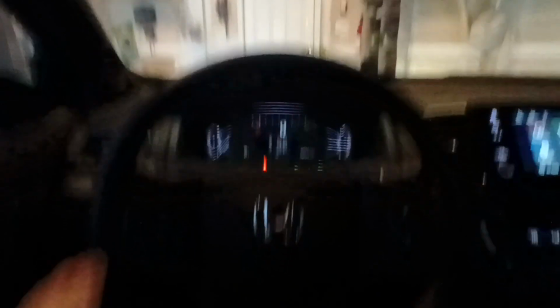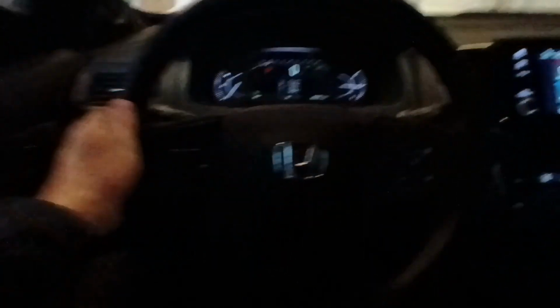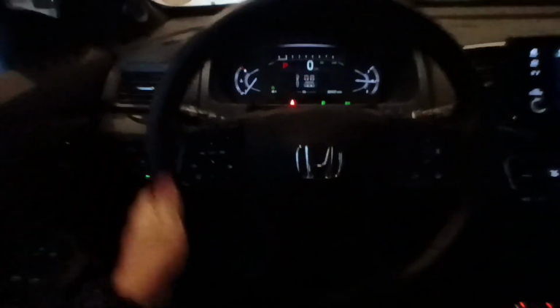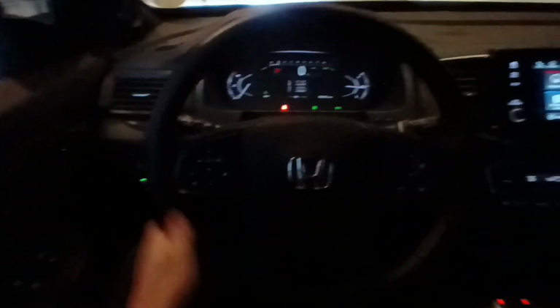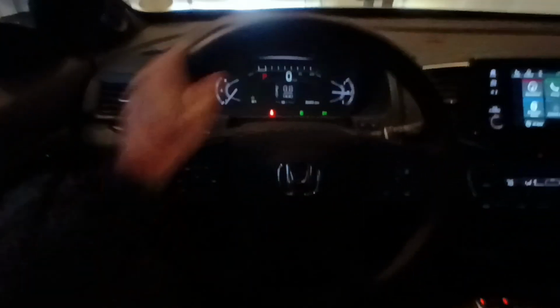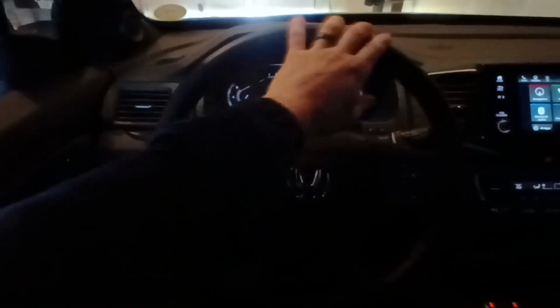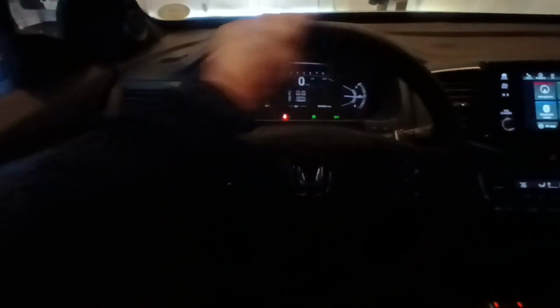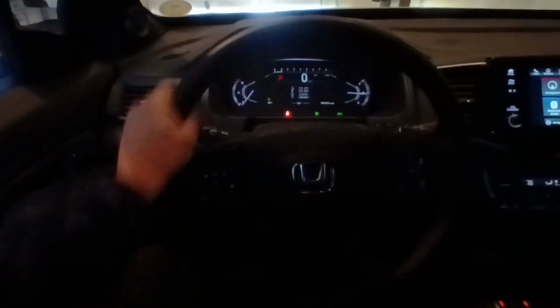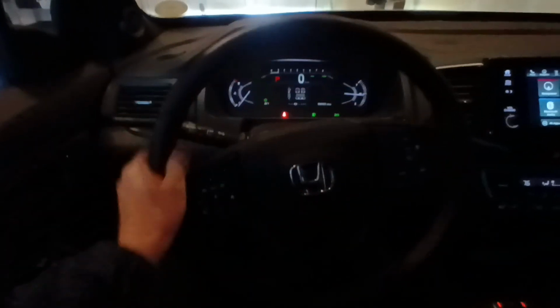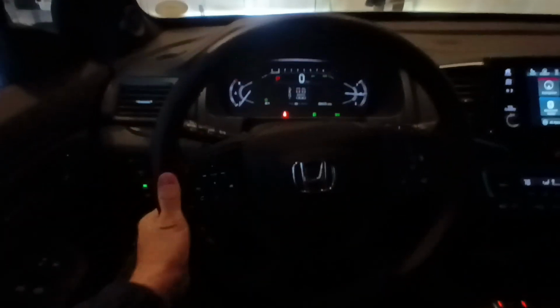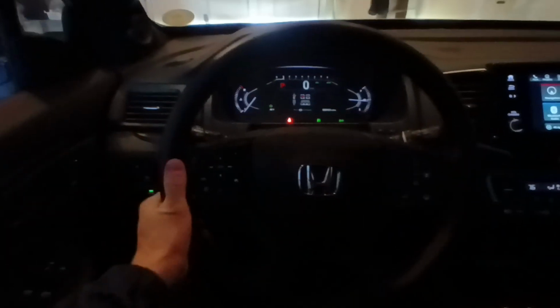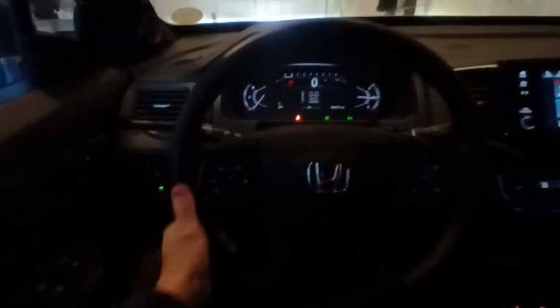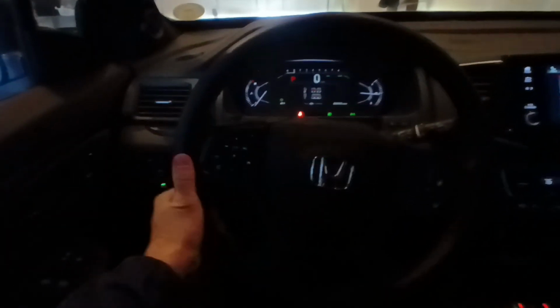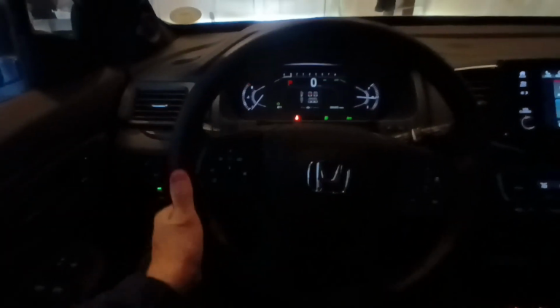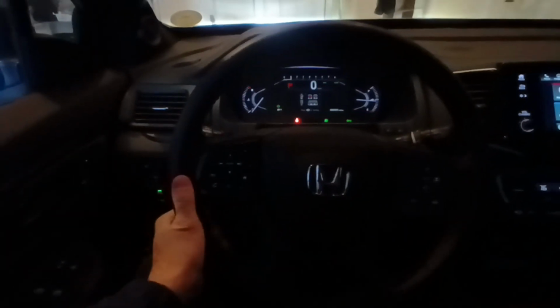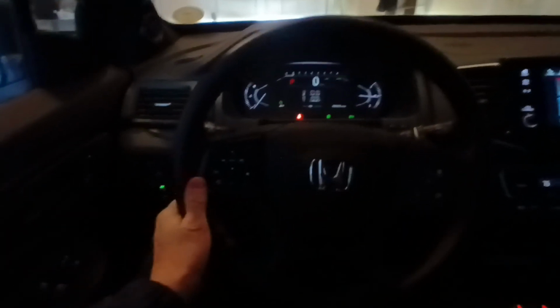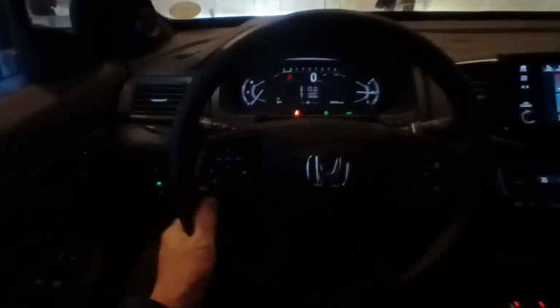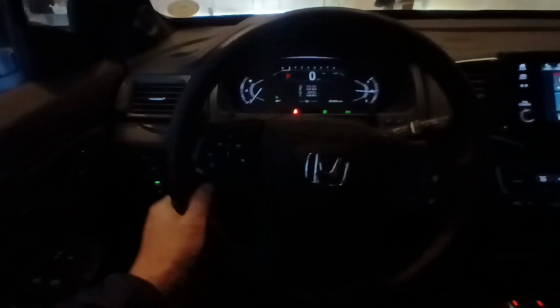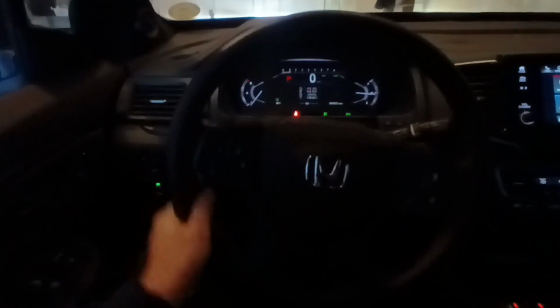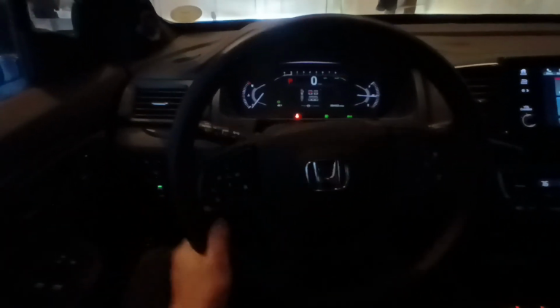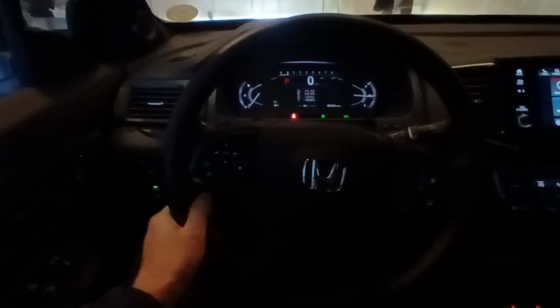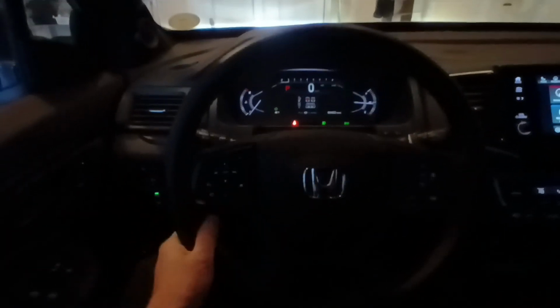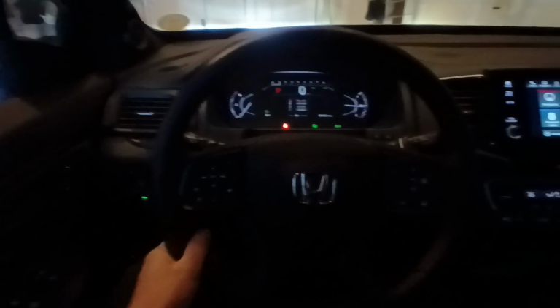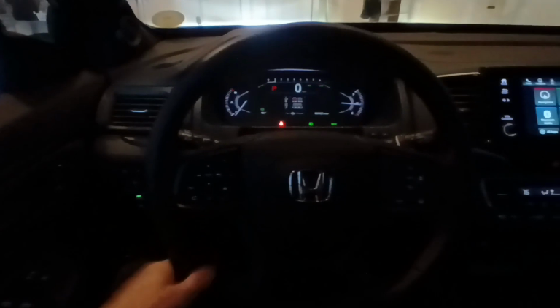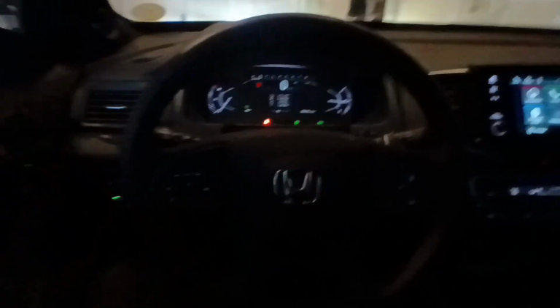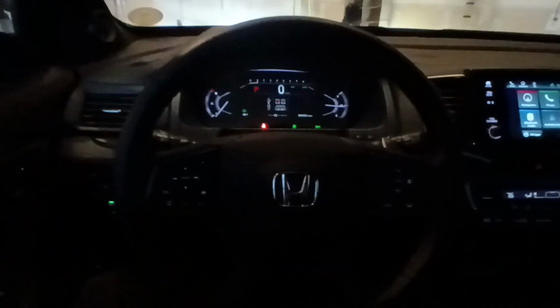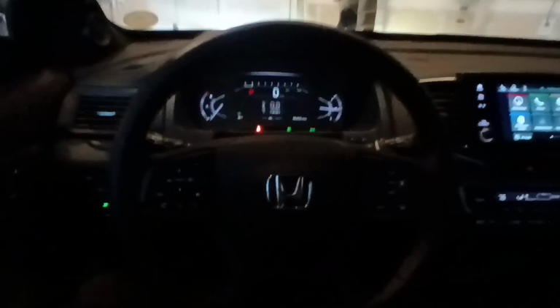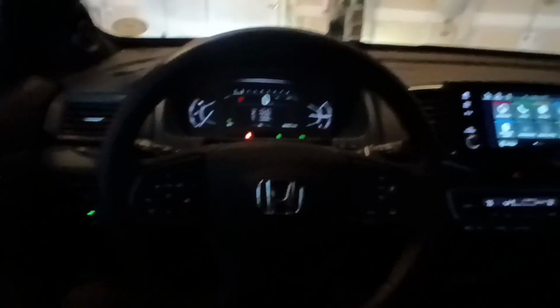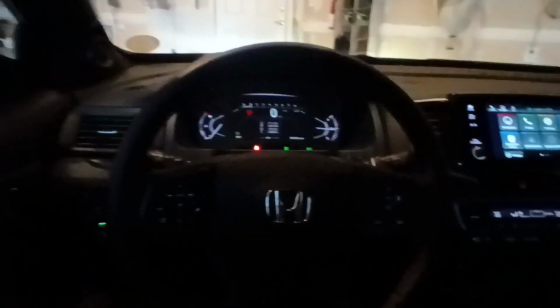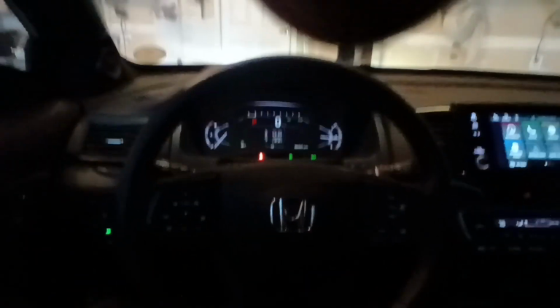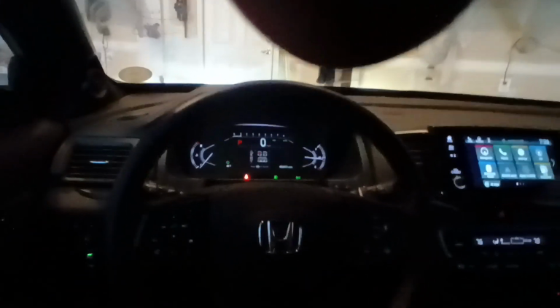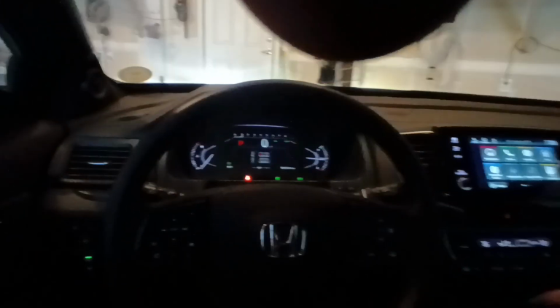I actually think this is the older steering wheel, and I kind of like it better than the newer steering wheel.